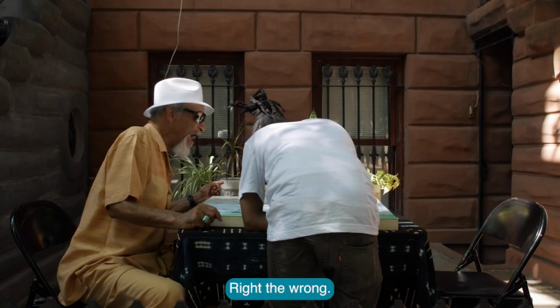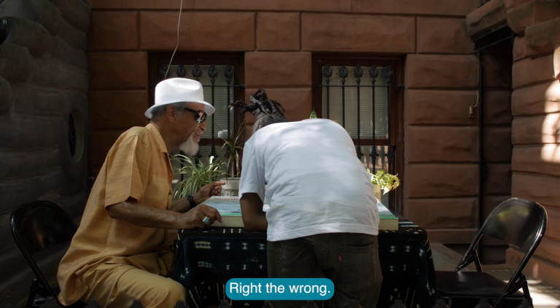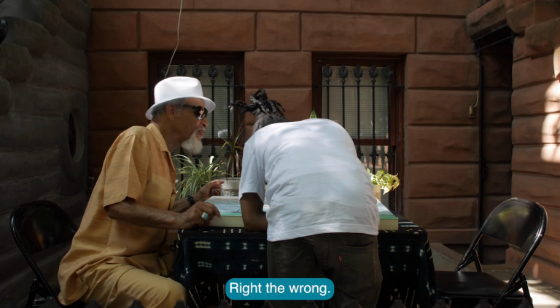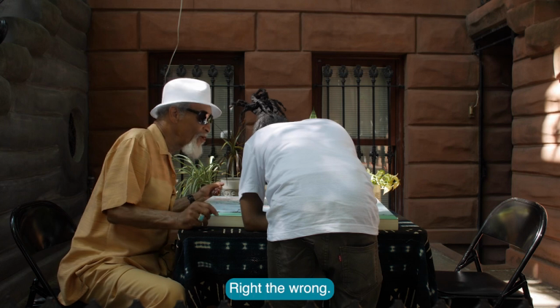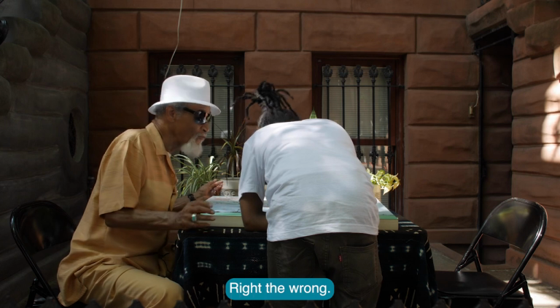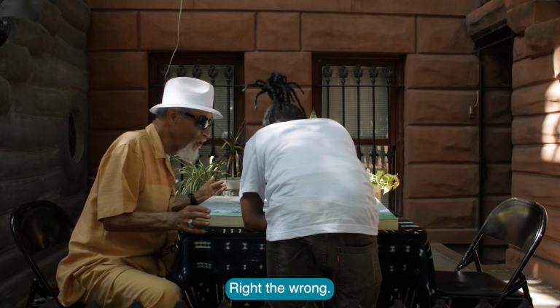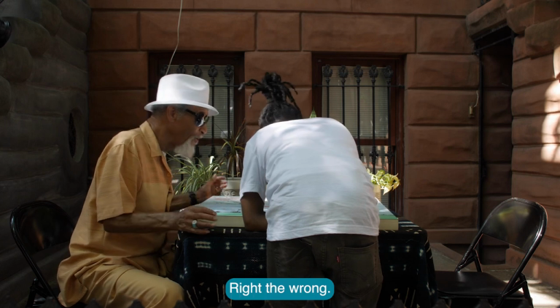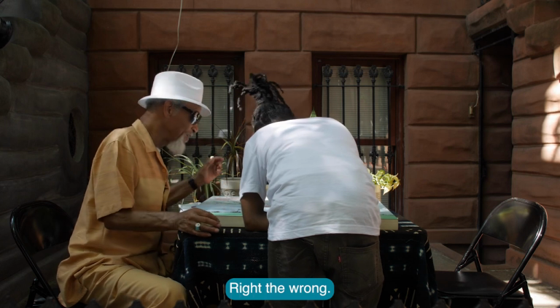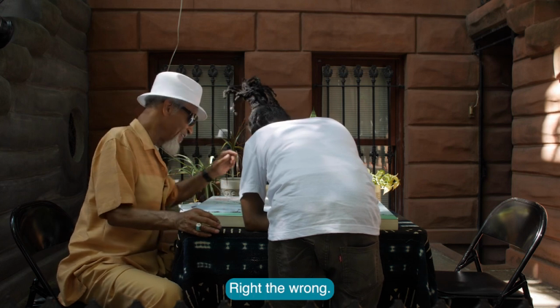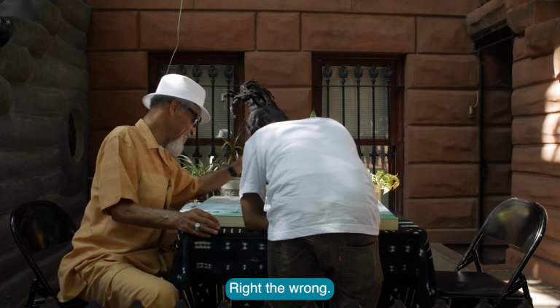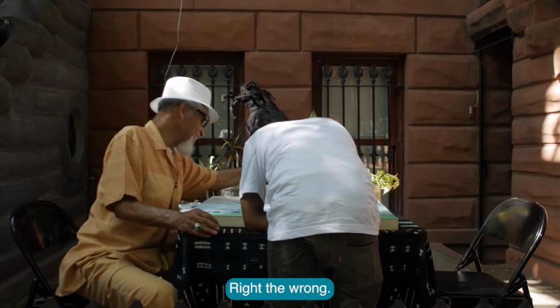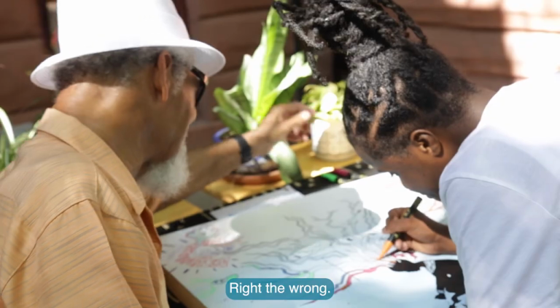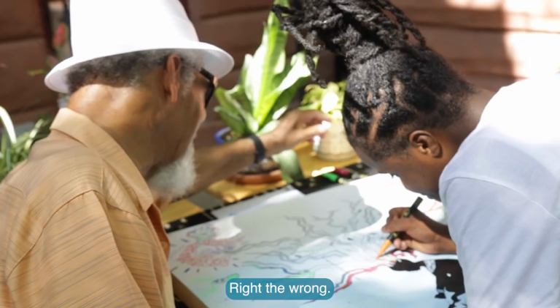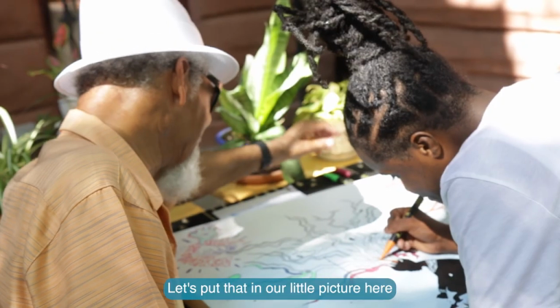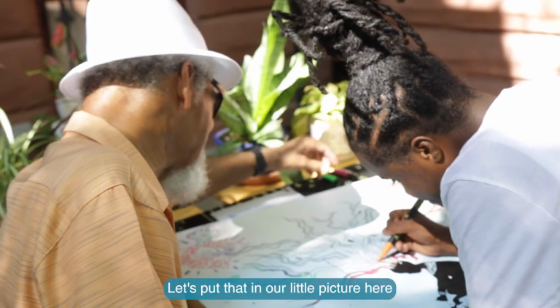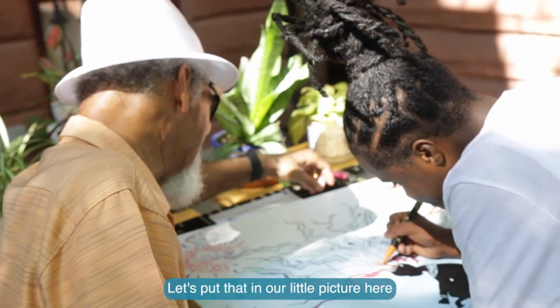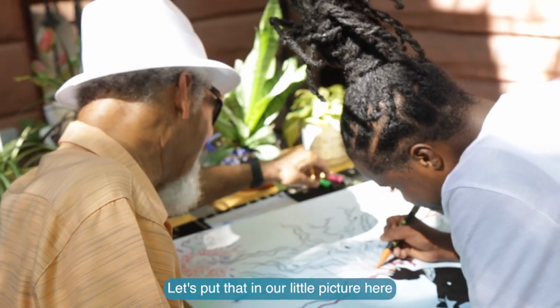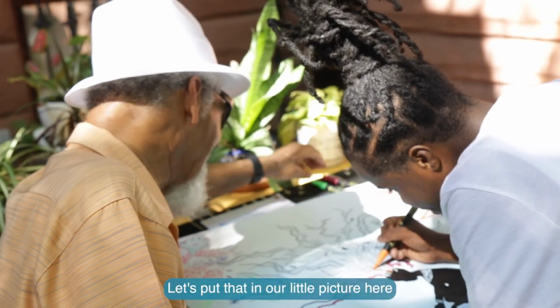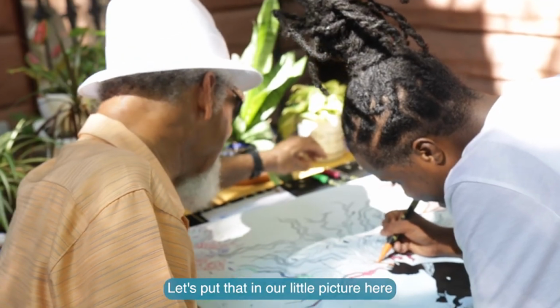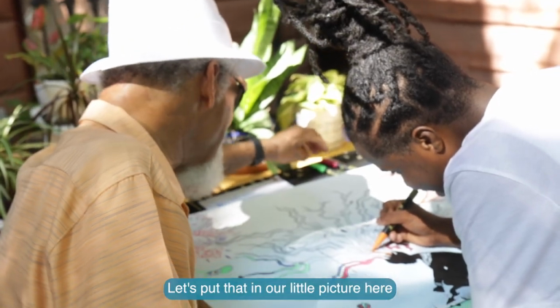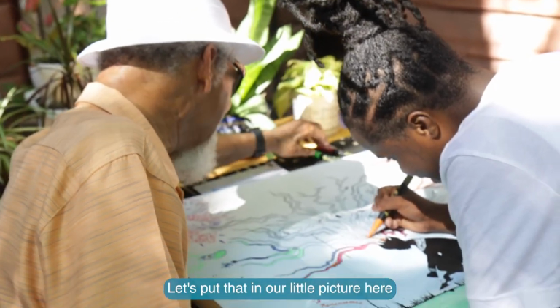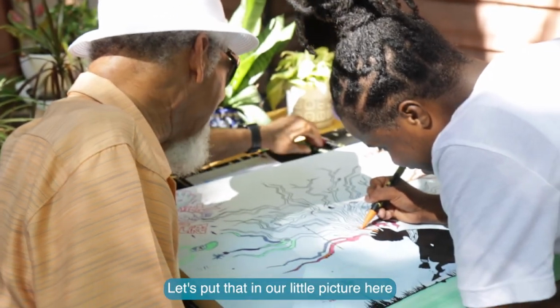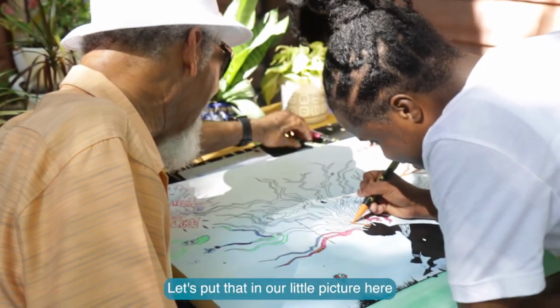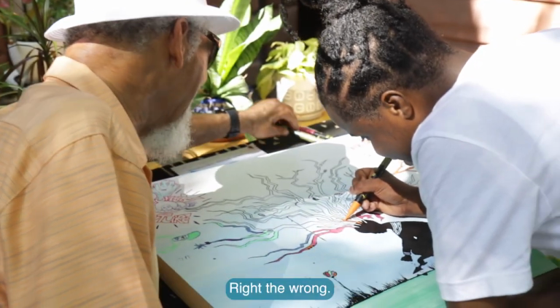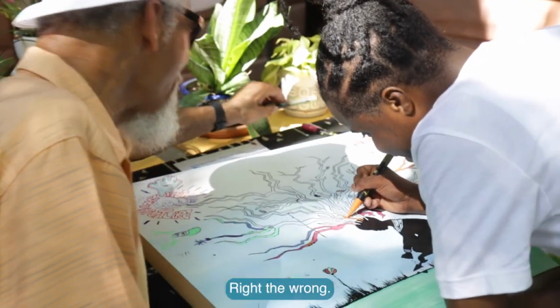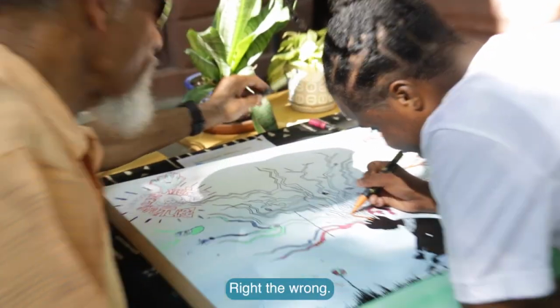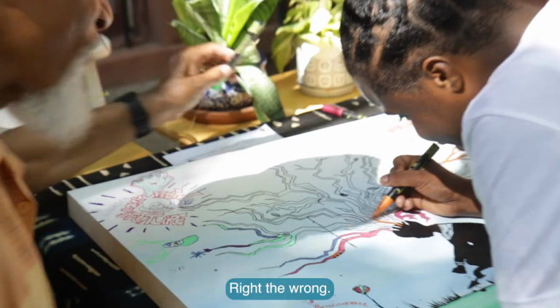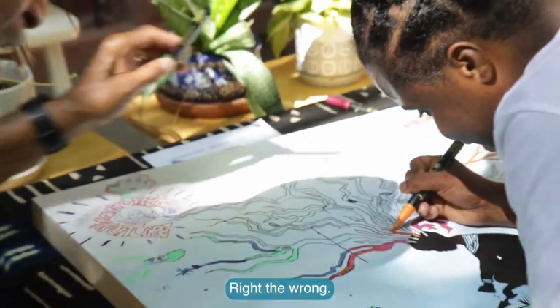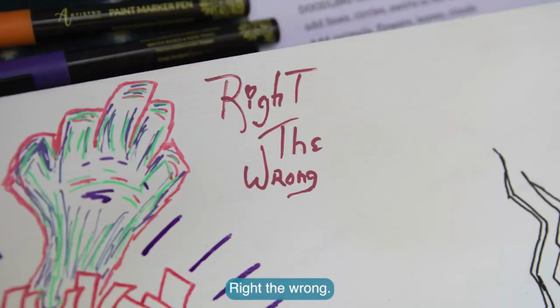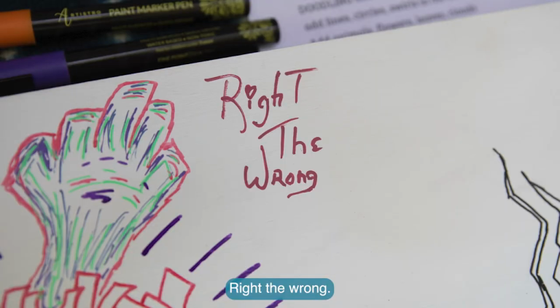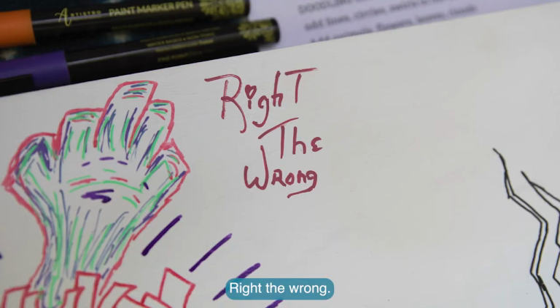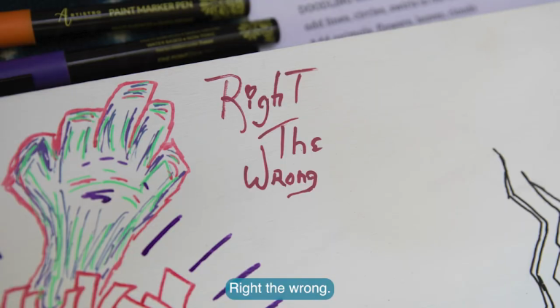Right the wrong. Let's put that in that little picture here. Right the wrong.